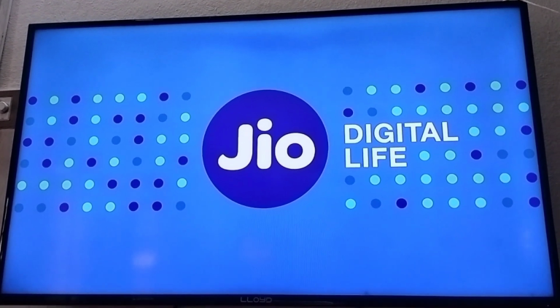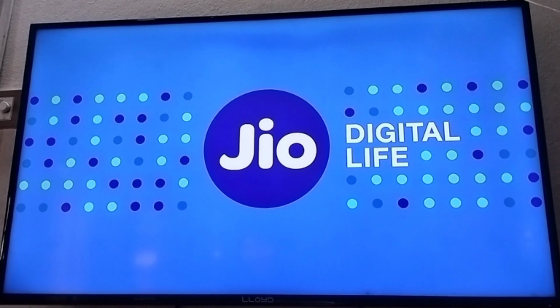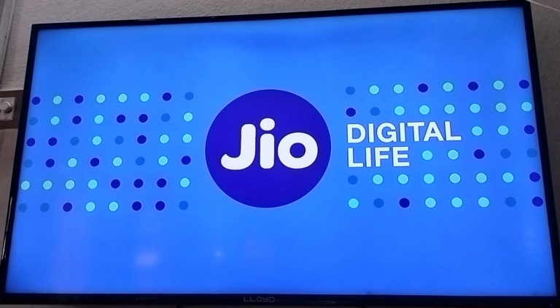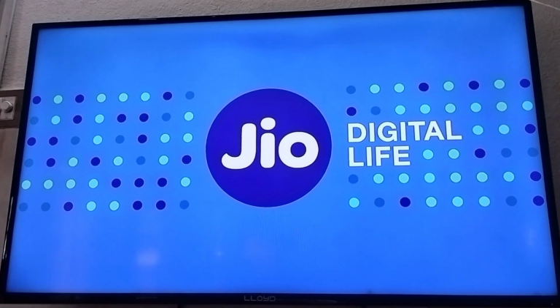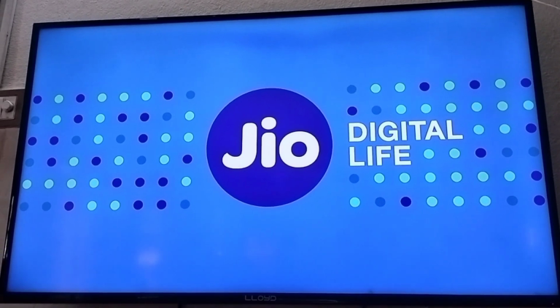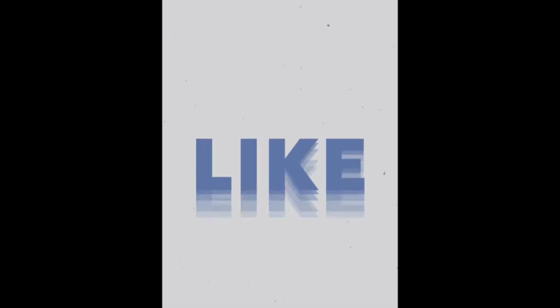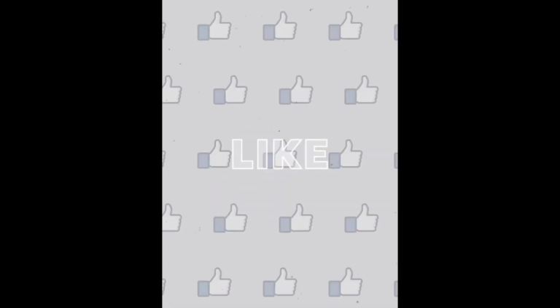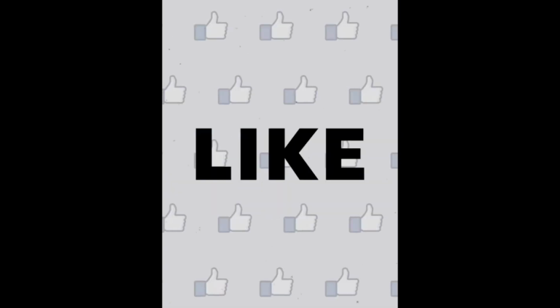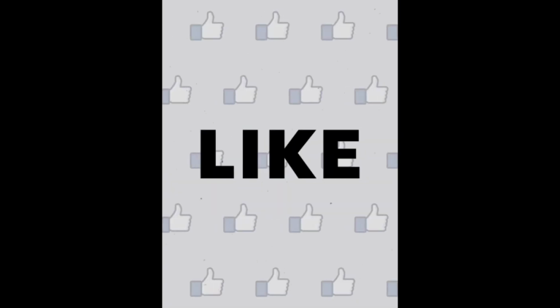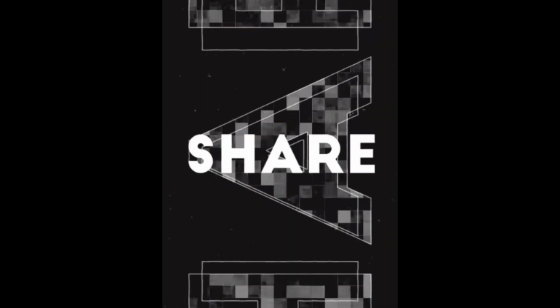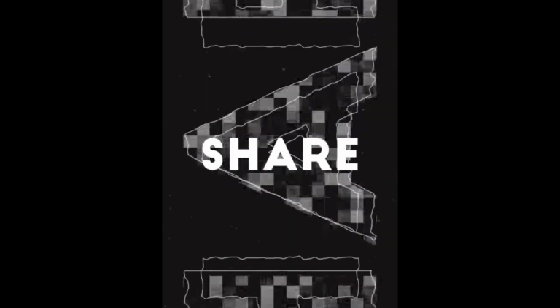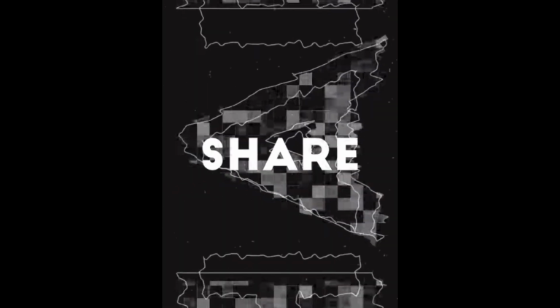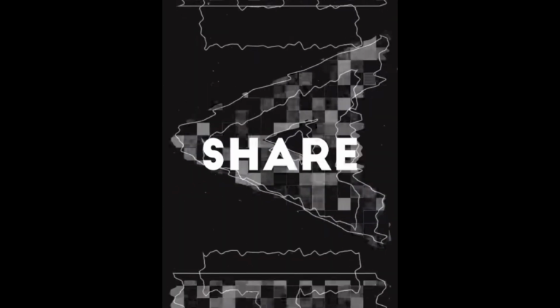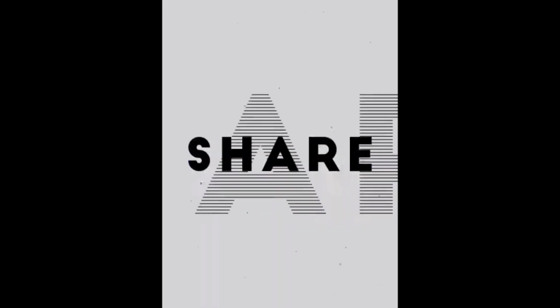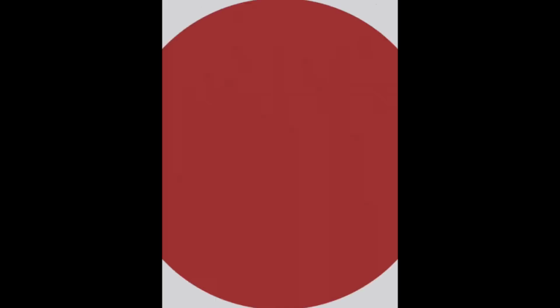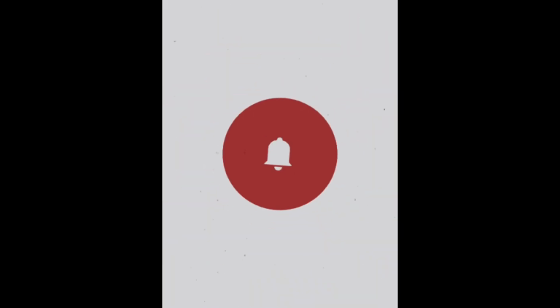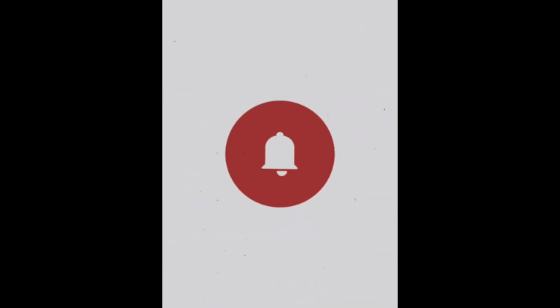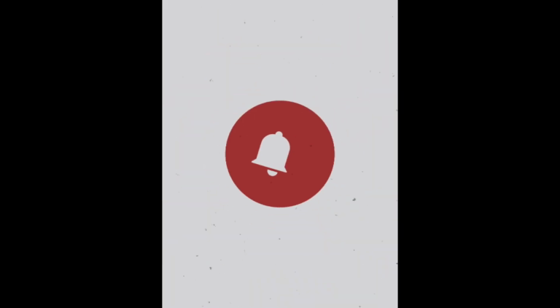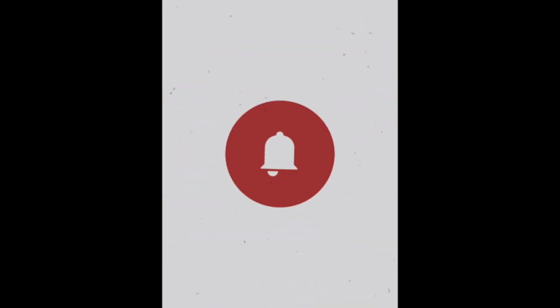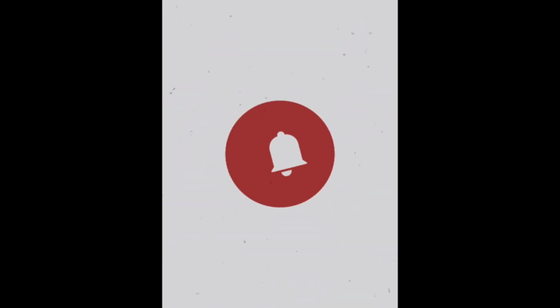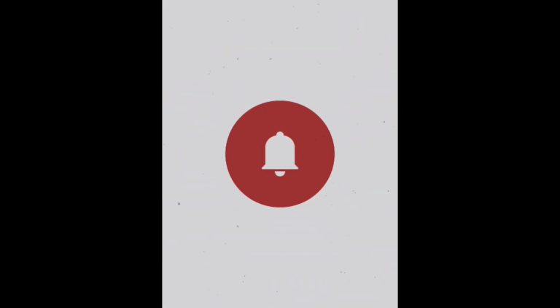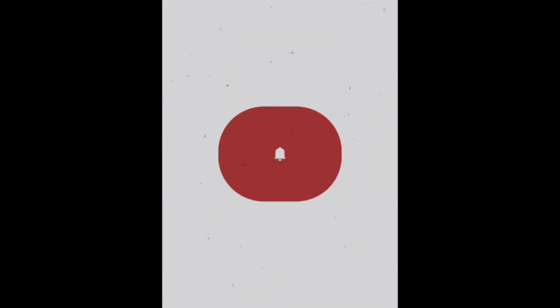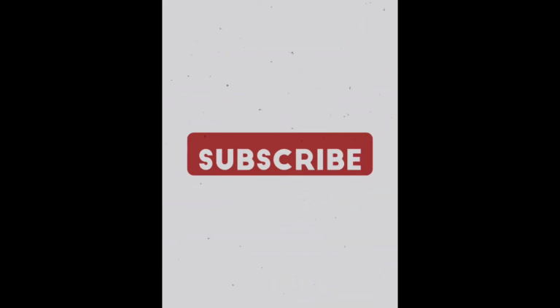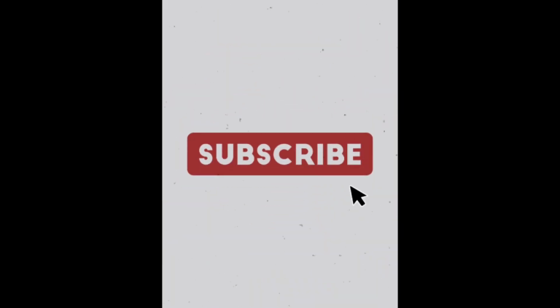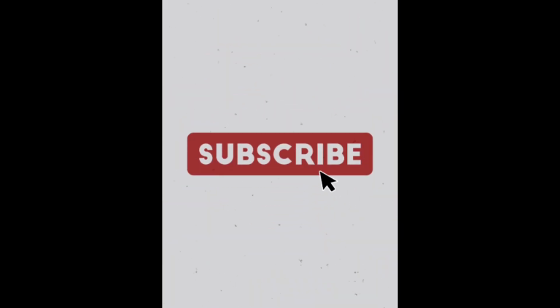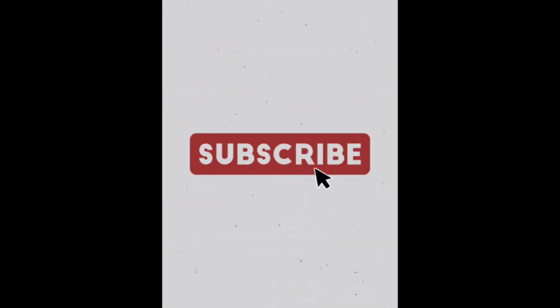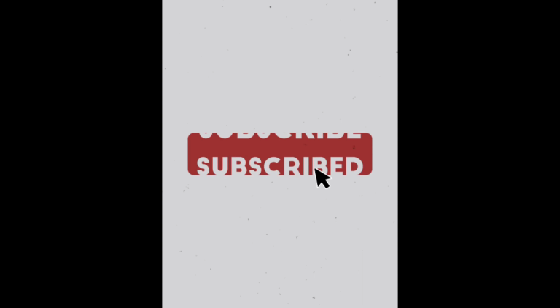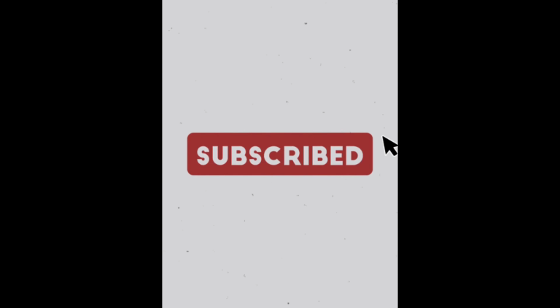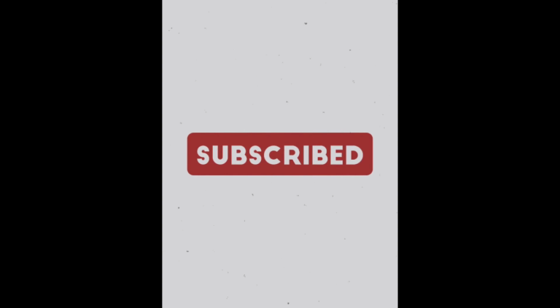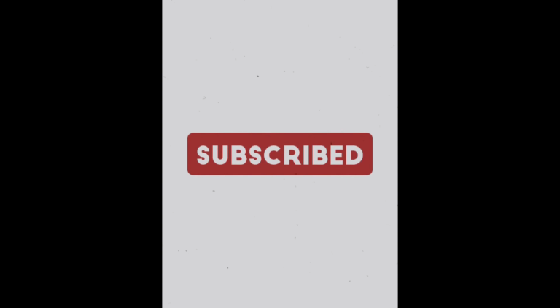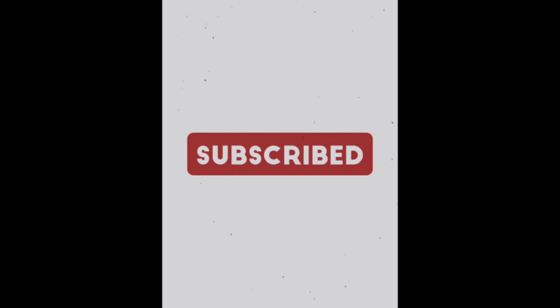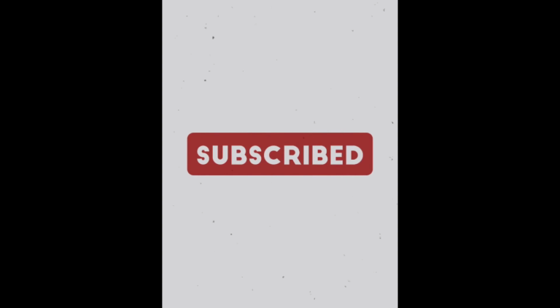I hope this video is useful for you. Don't forget to like, share, and subscribe. Bye.